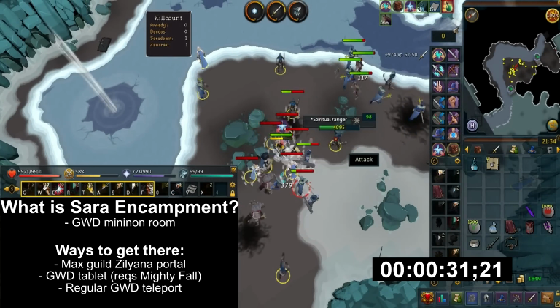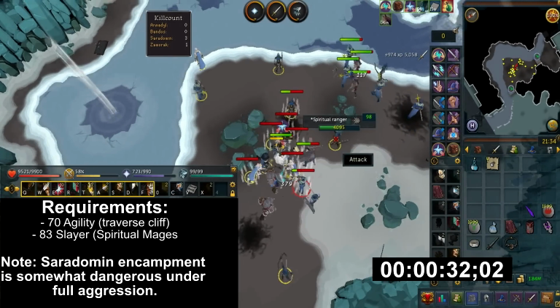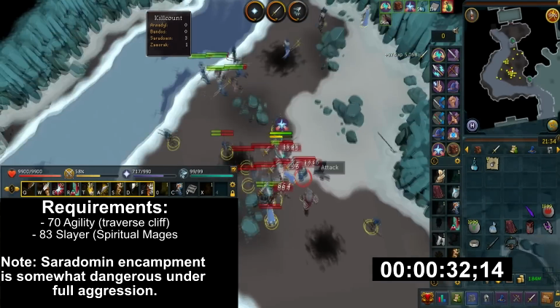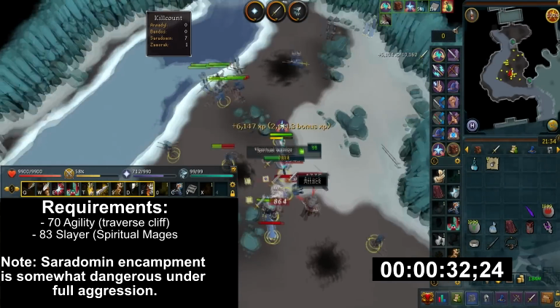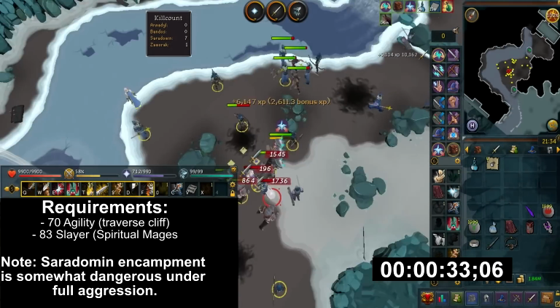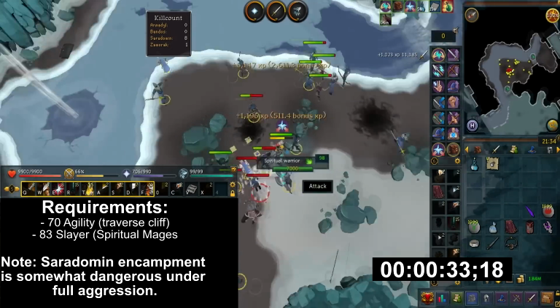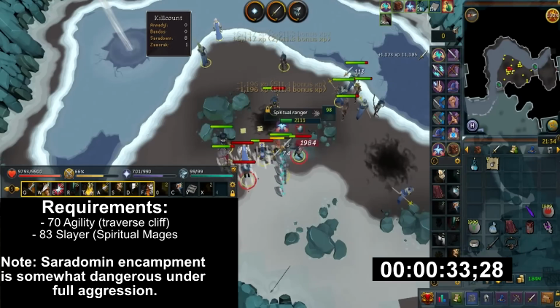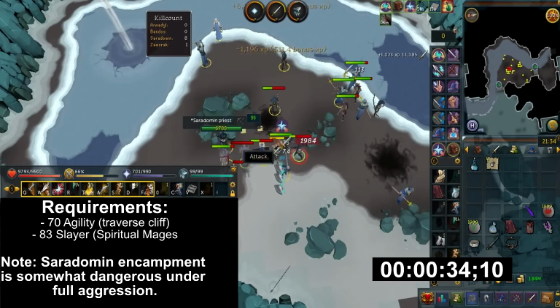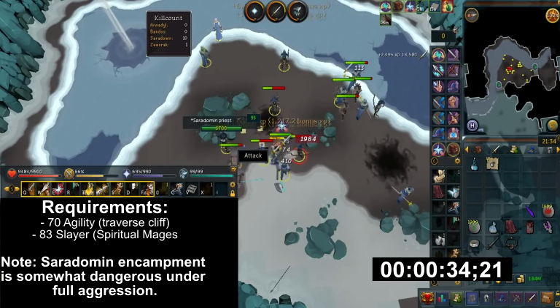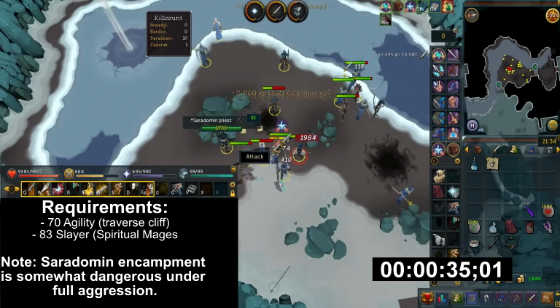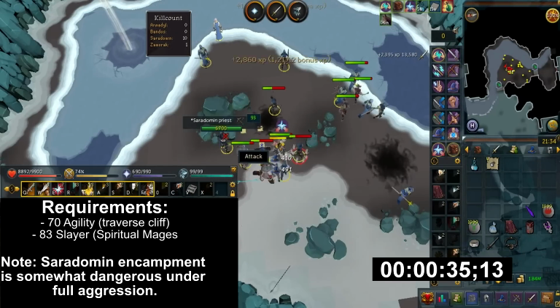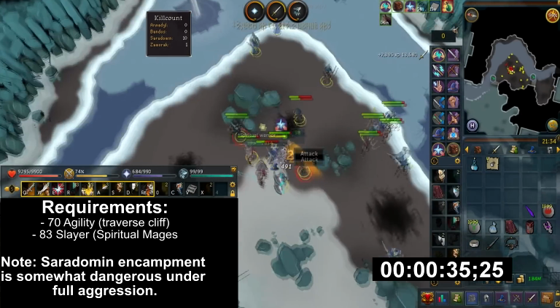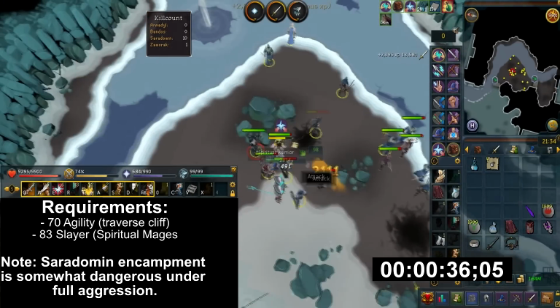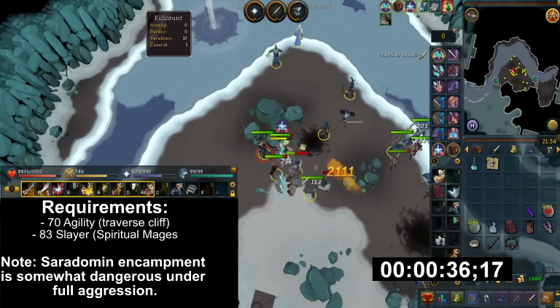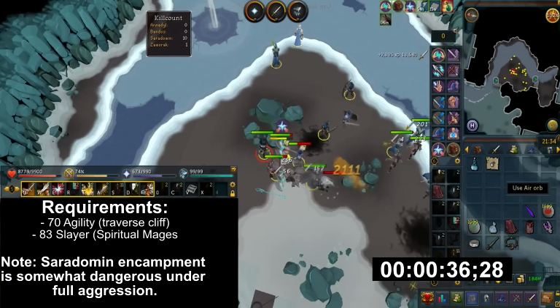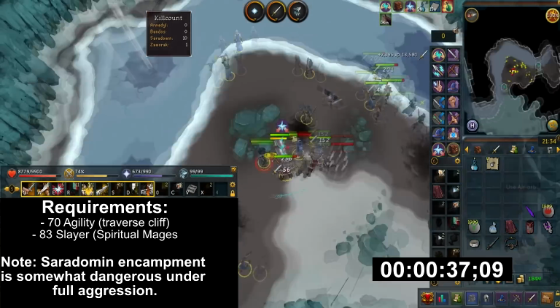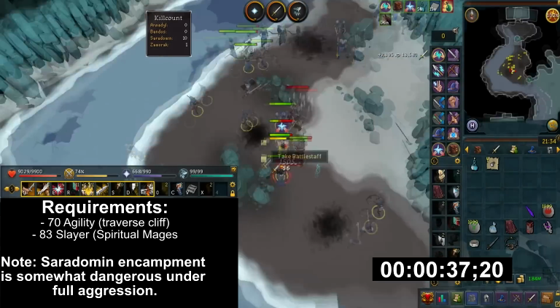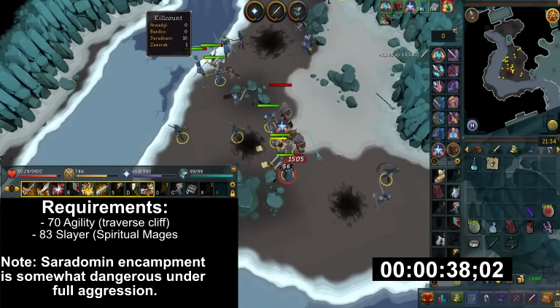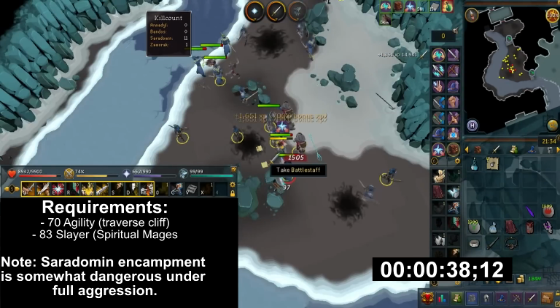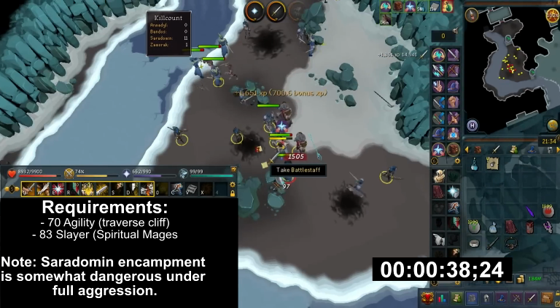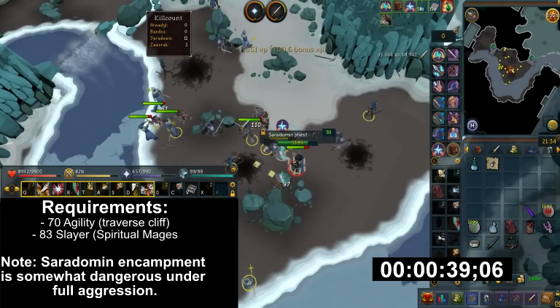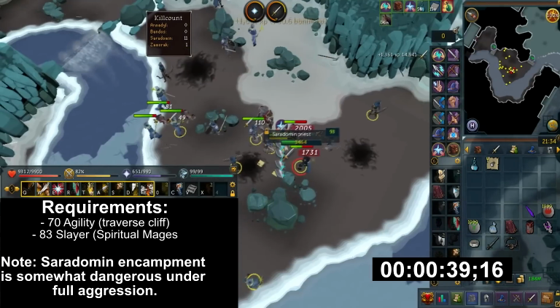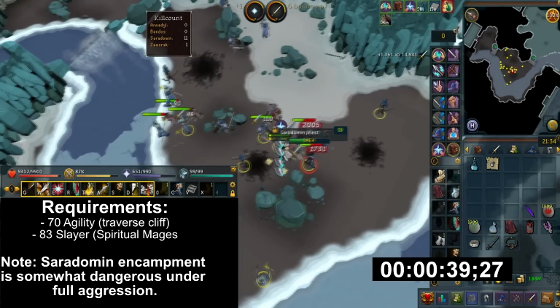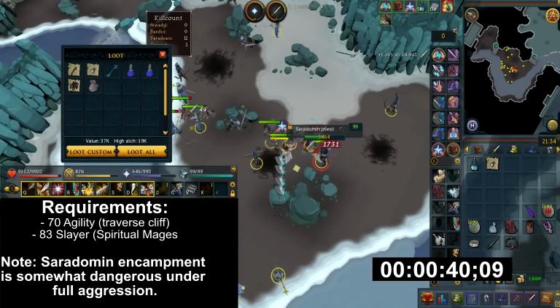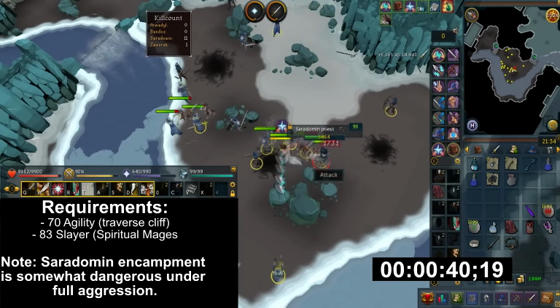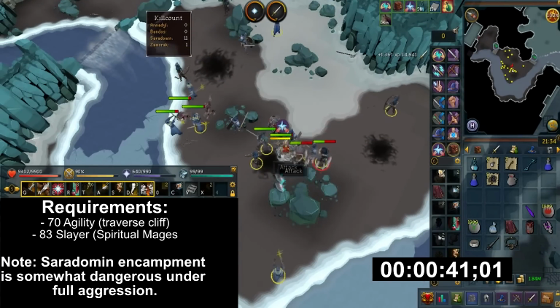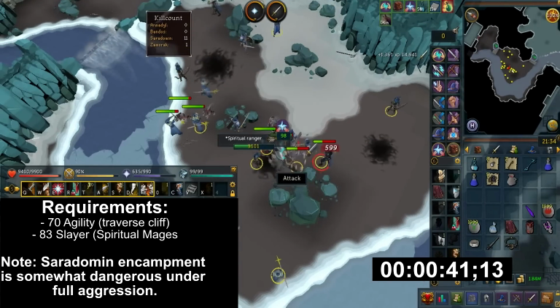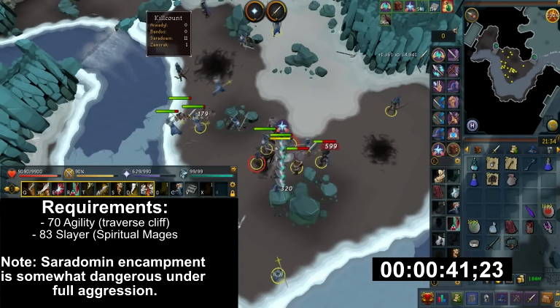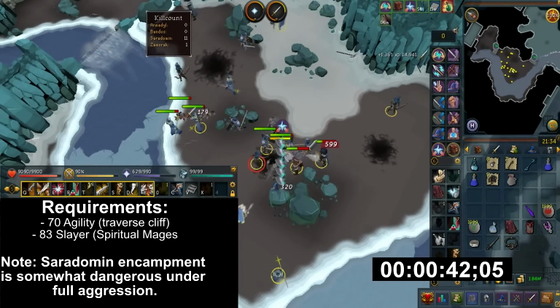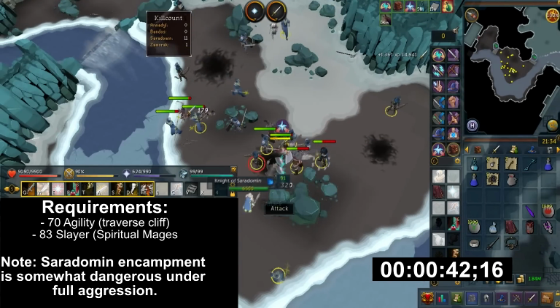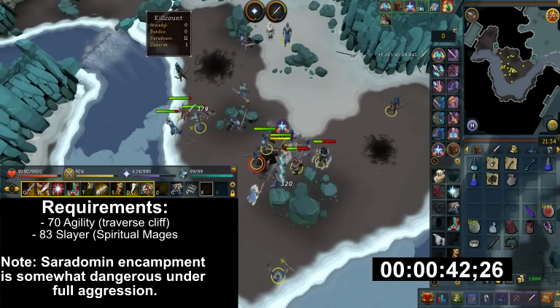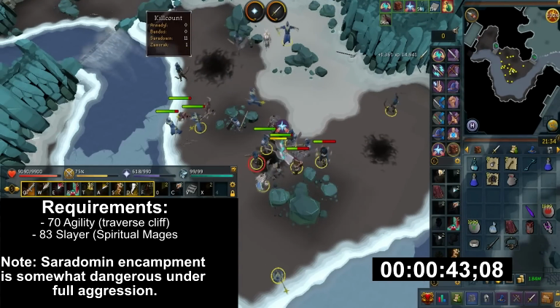You'll need 70 Agility to traverse the cliff. The other requirement for this method is level 83 Slayer to kill the spiritual mages inside.